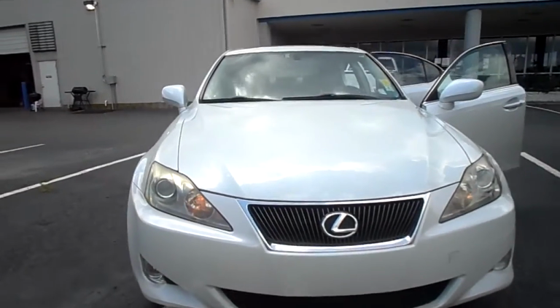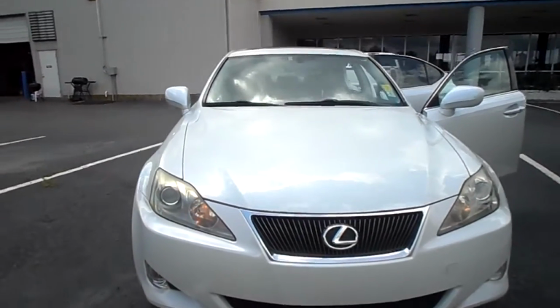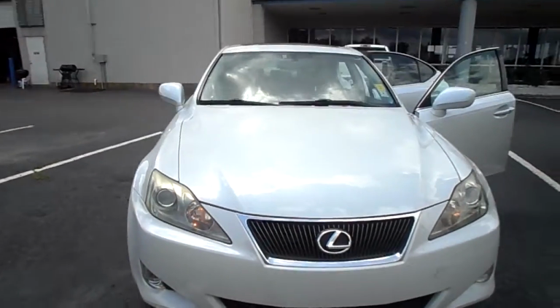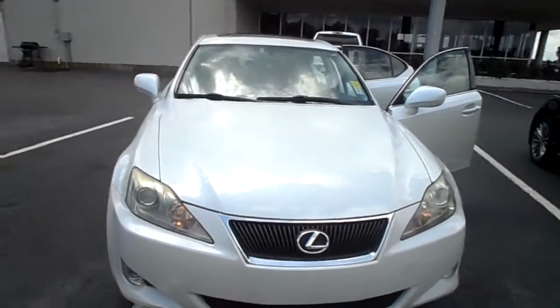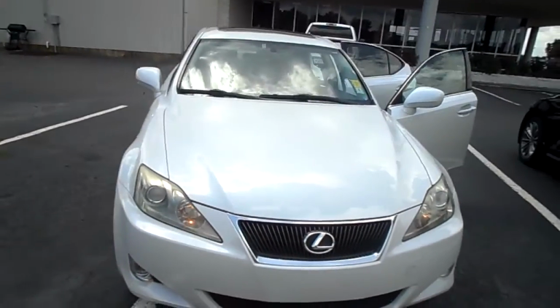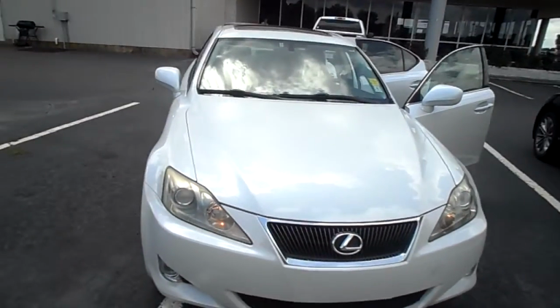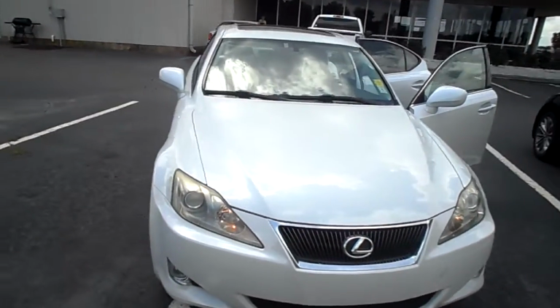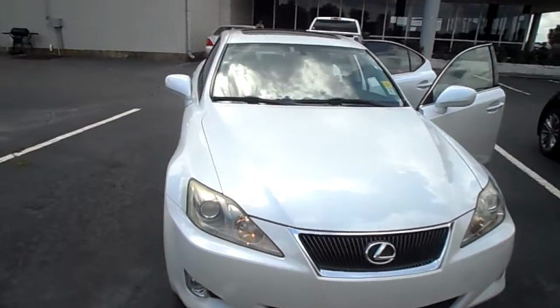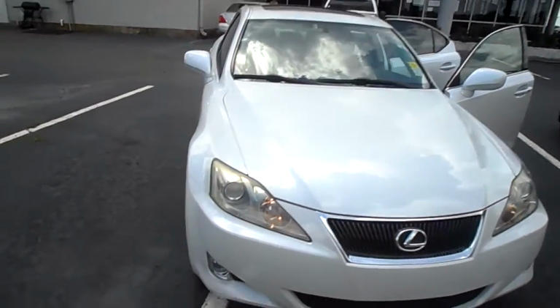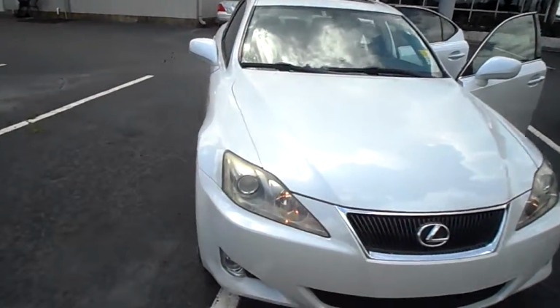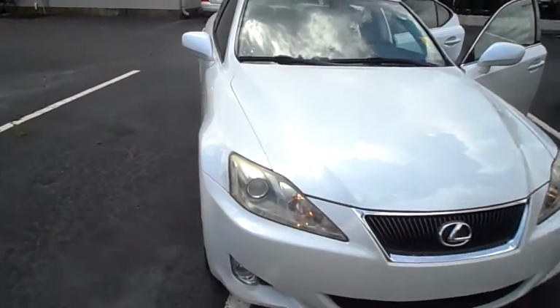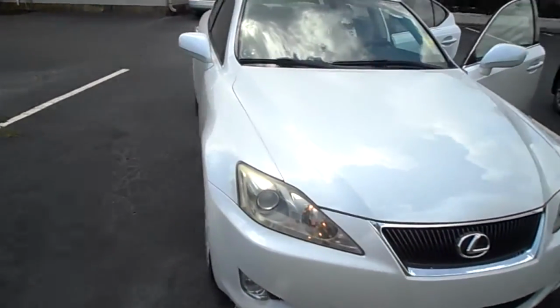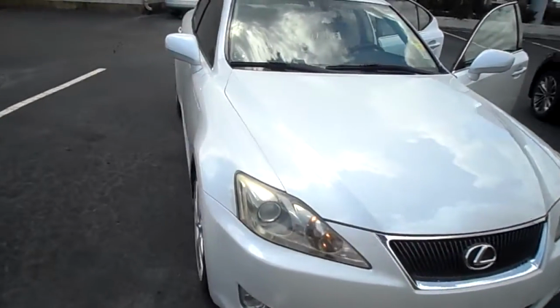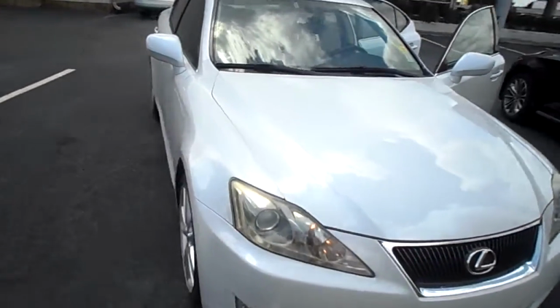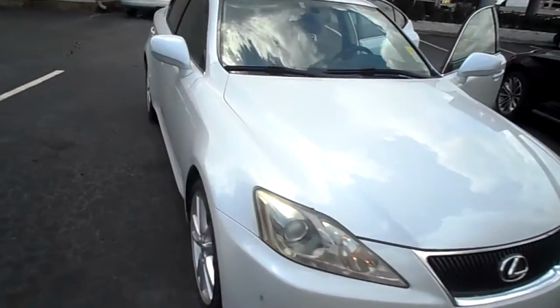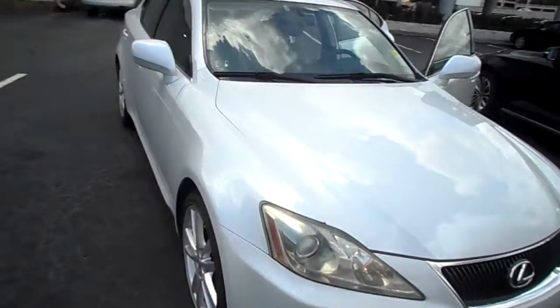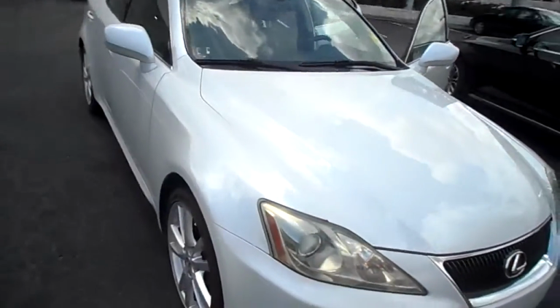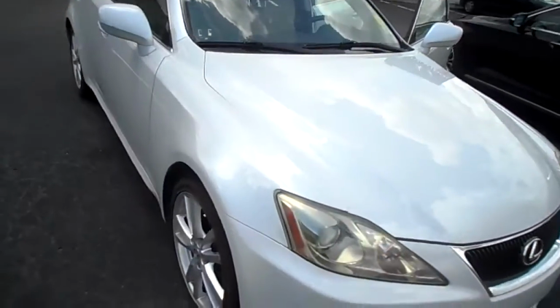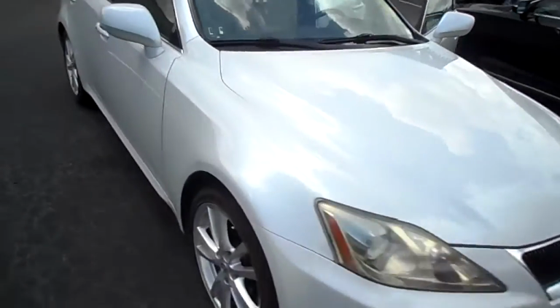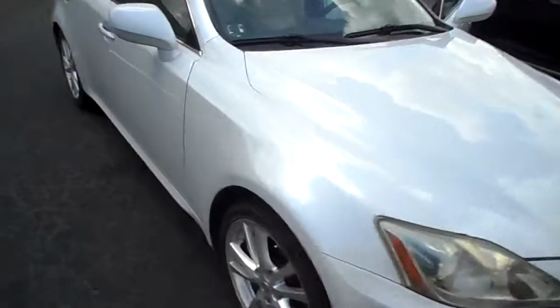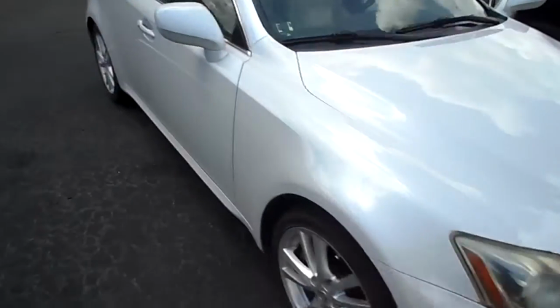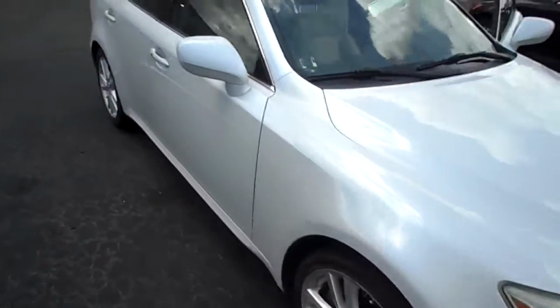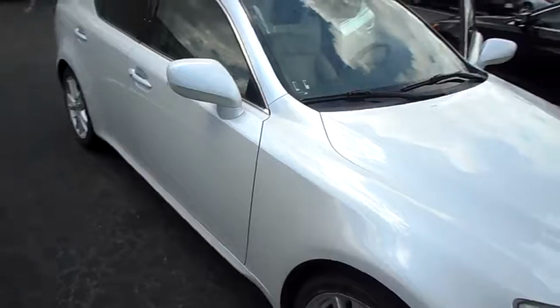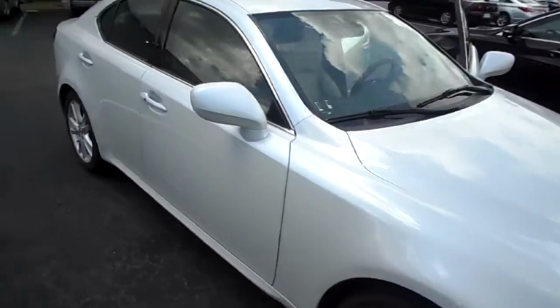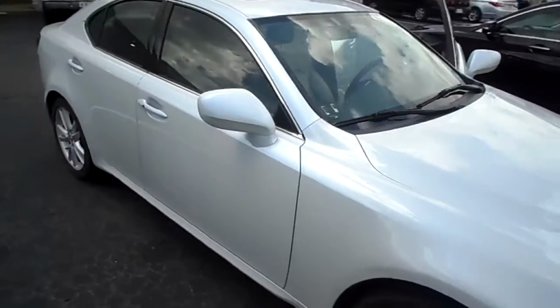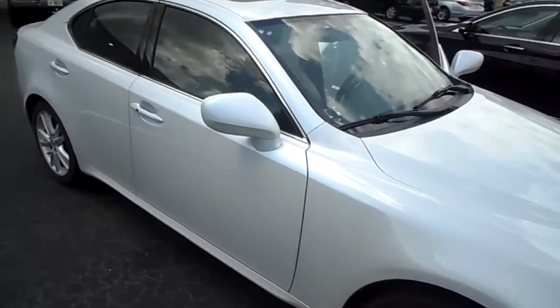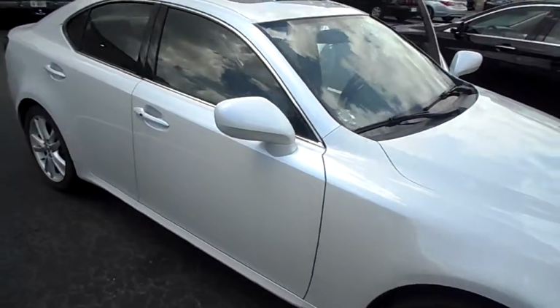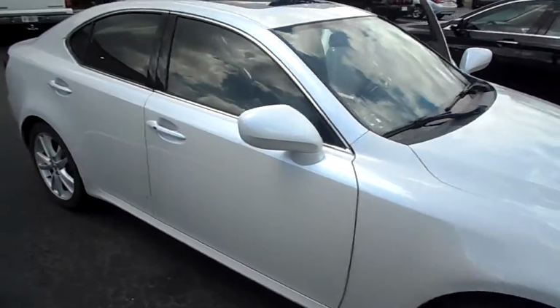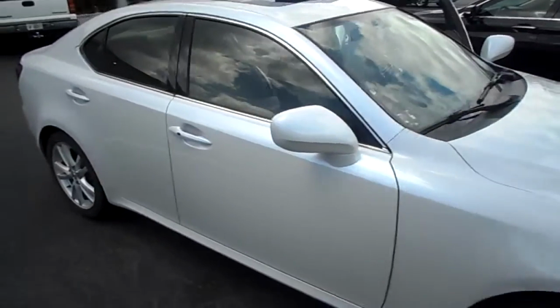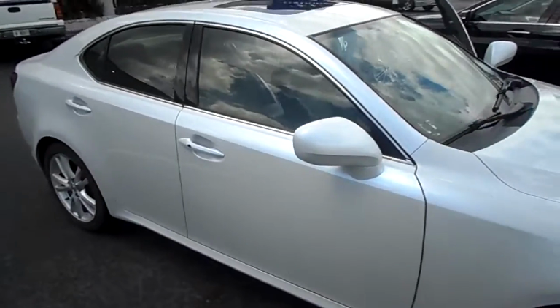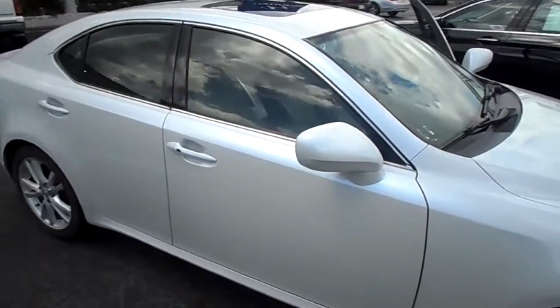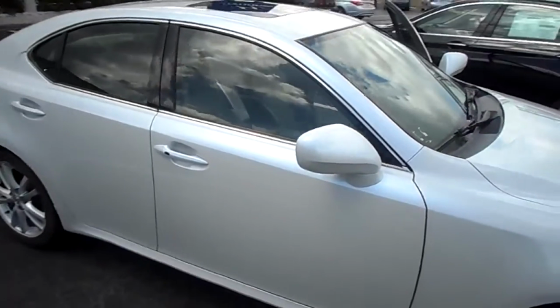Here we have the Lexus IS 350. I'm going to do a quick walk around for you.